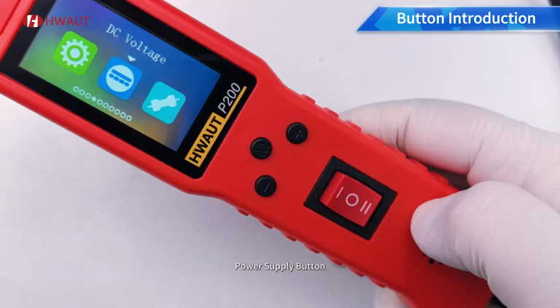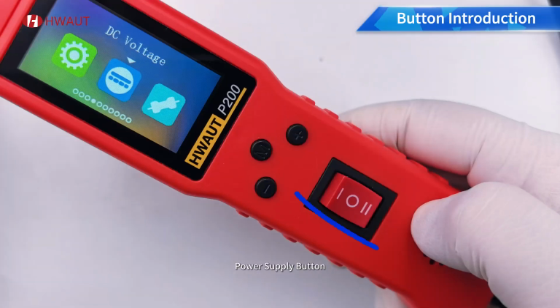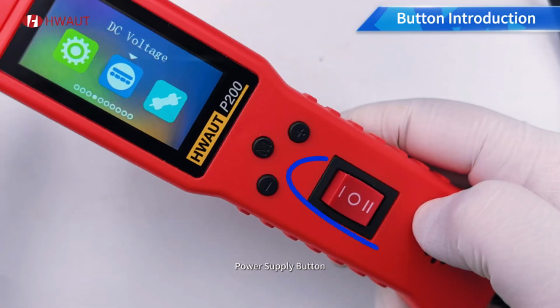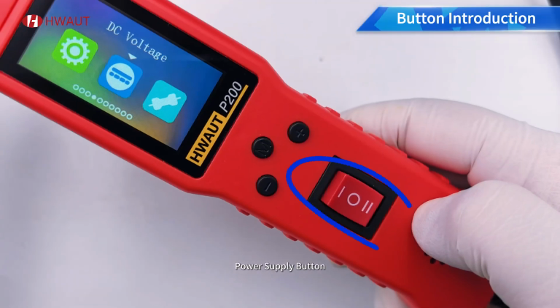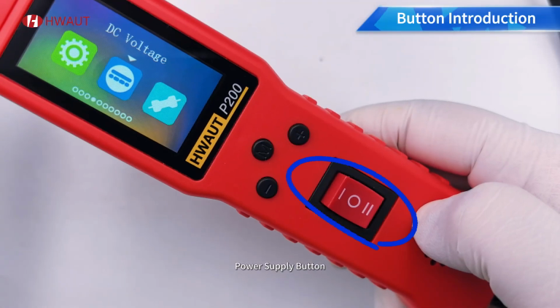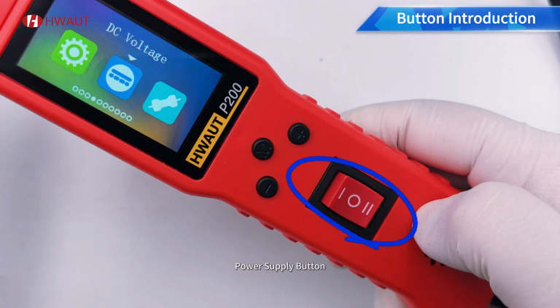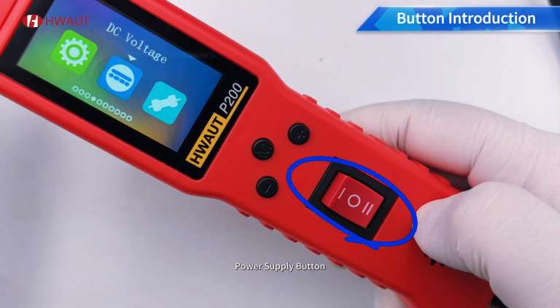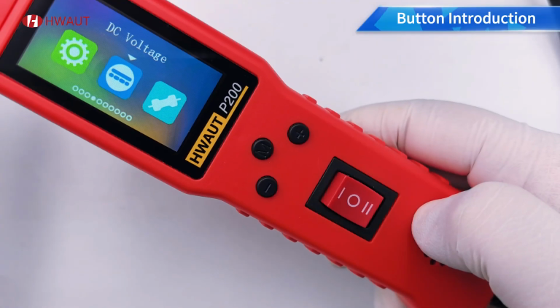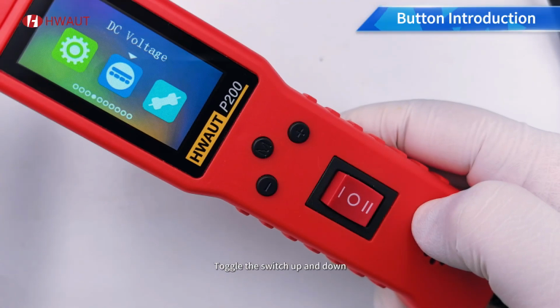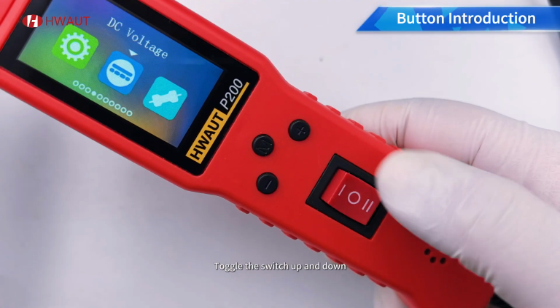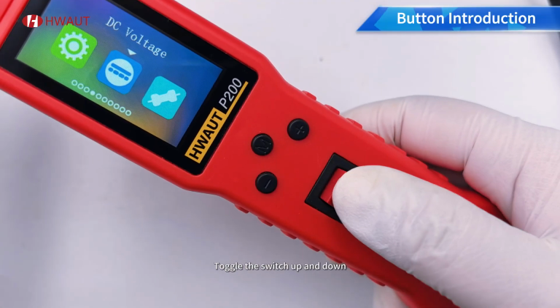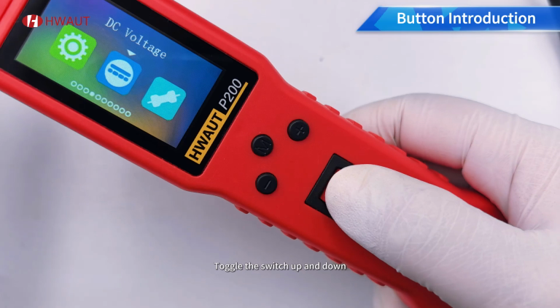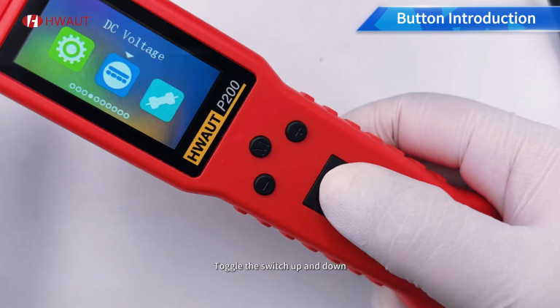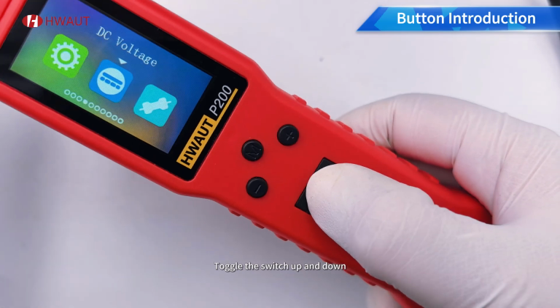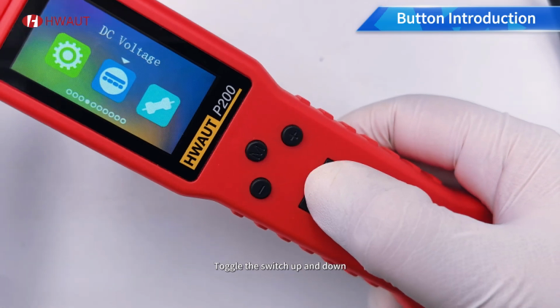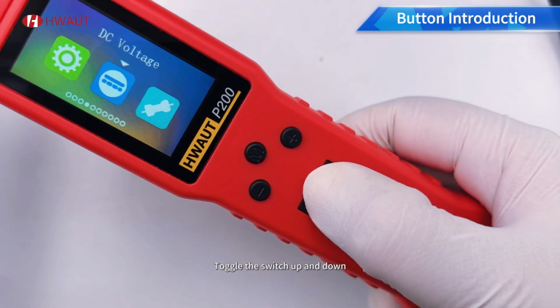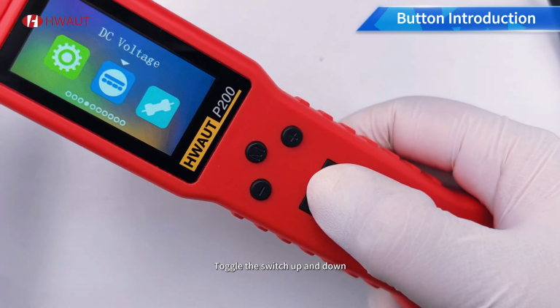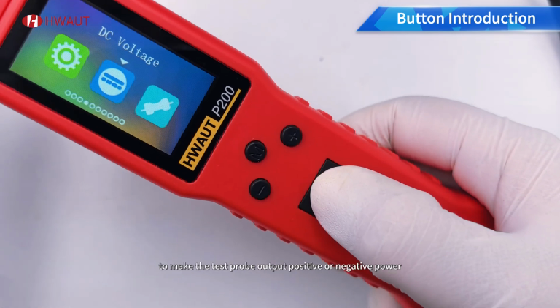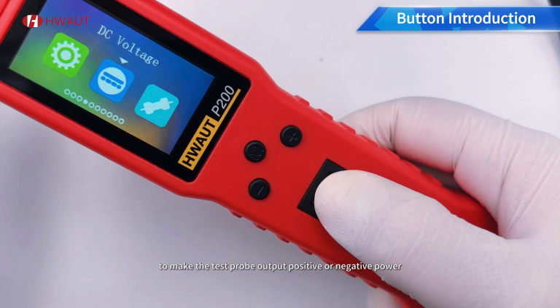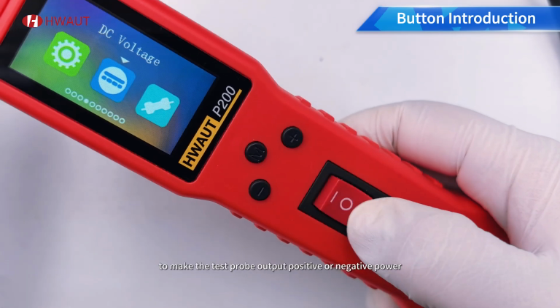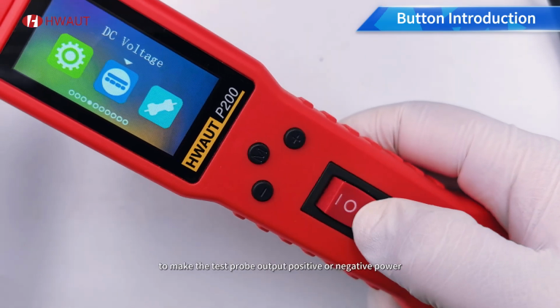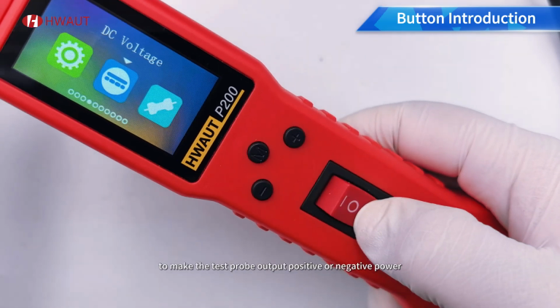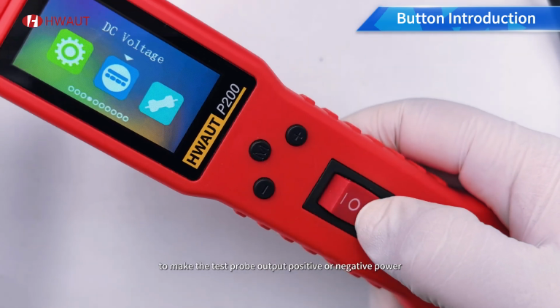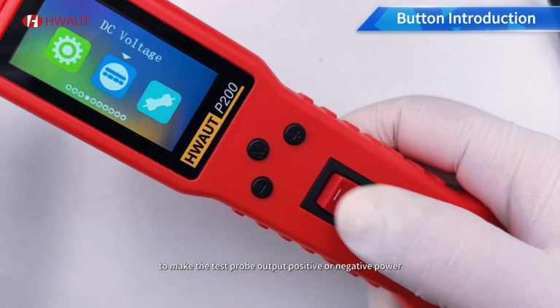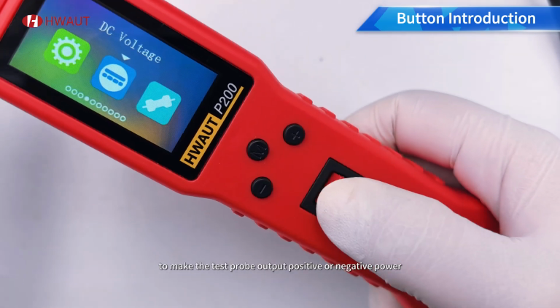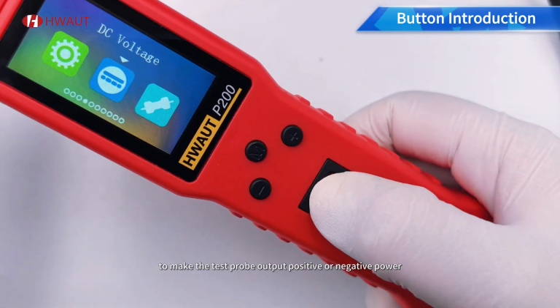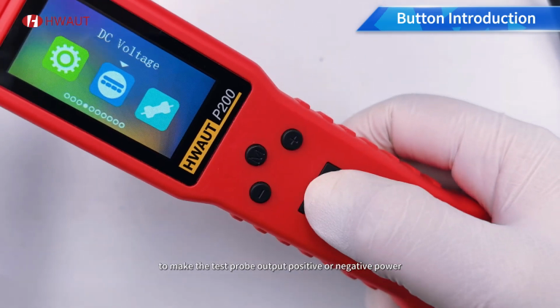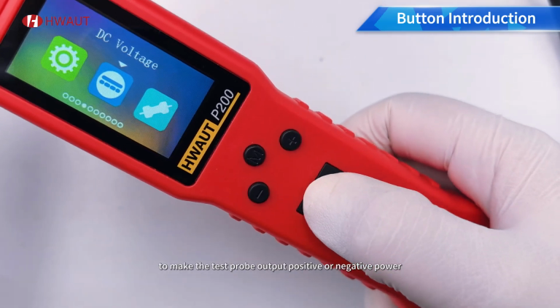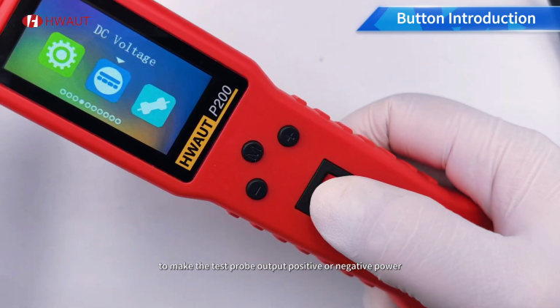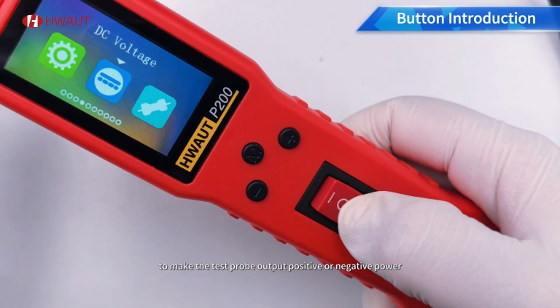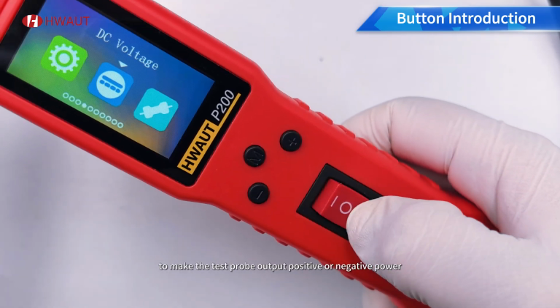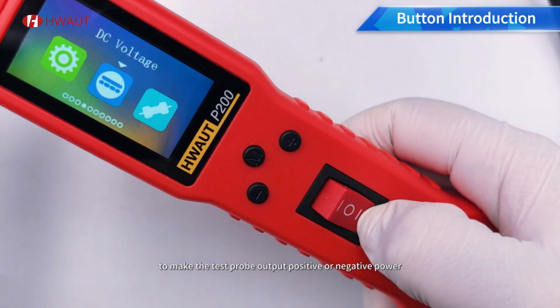Power supply button: toggle the switch up and down to make the test probe output positive or negative power.